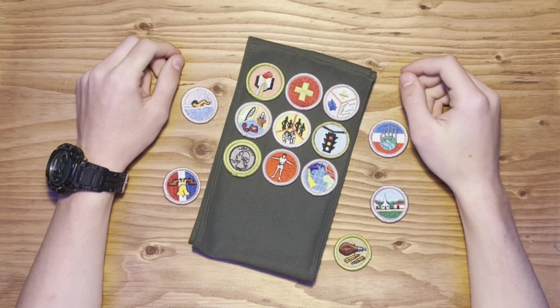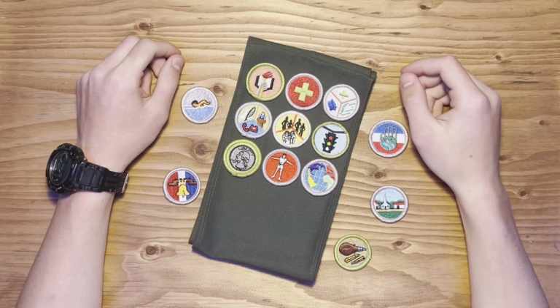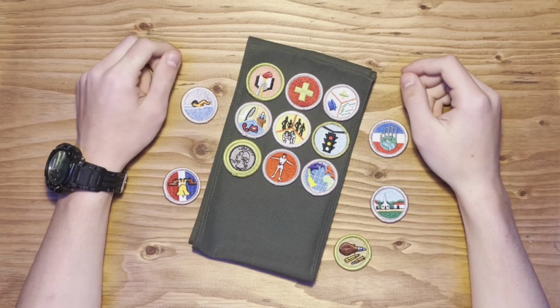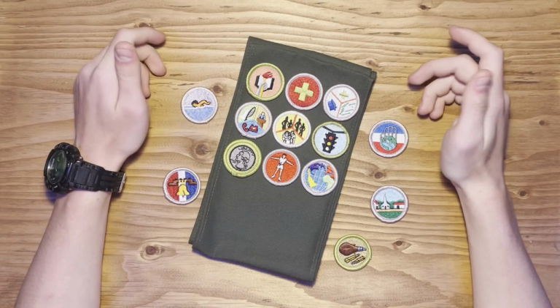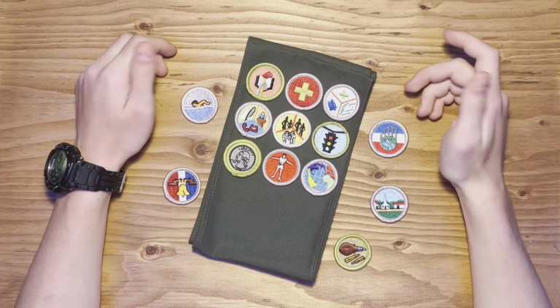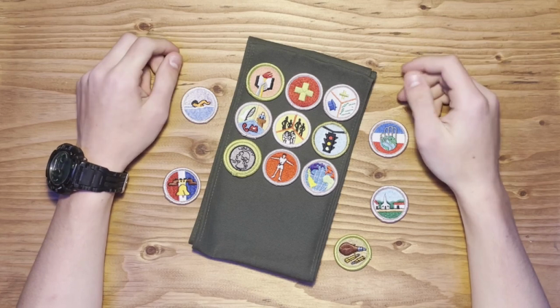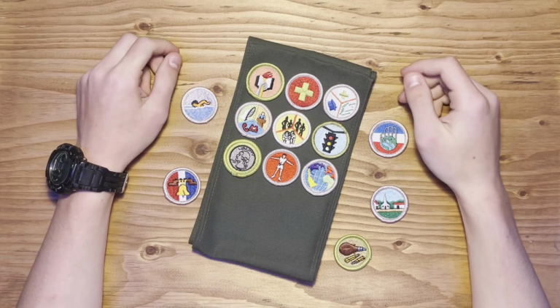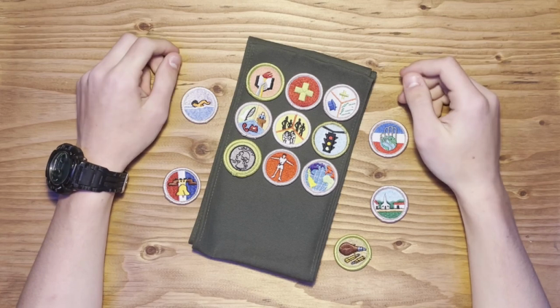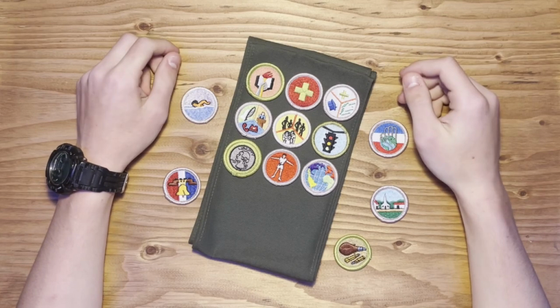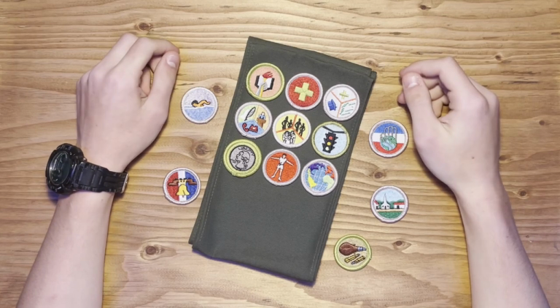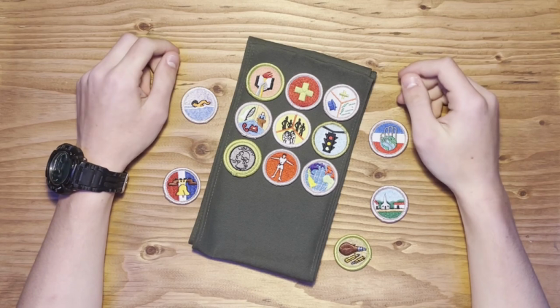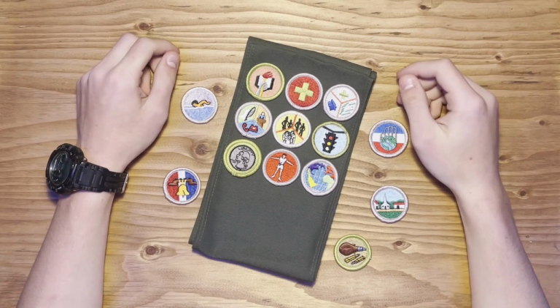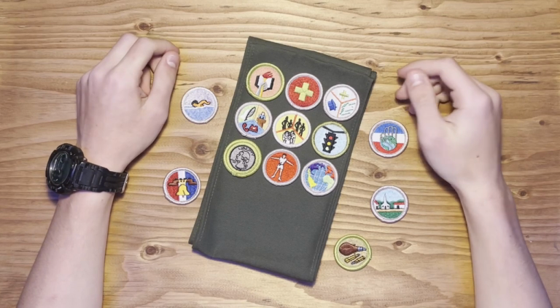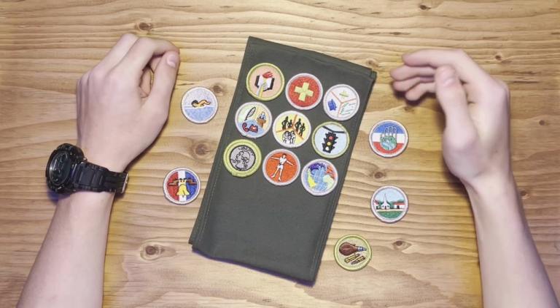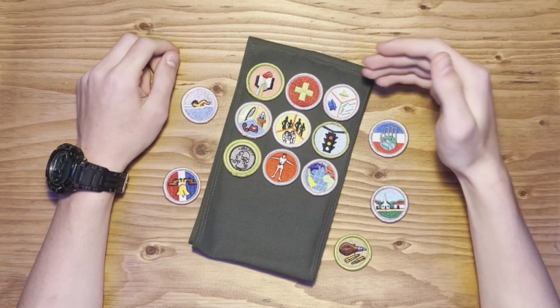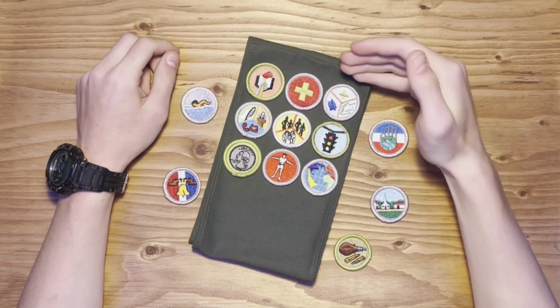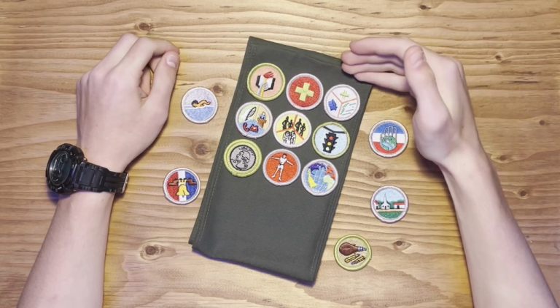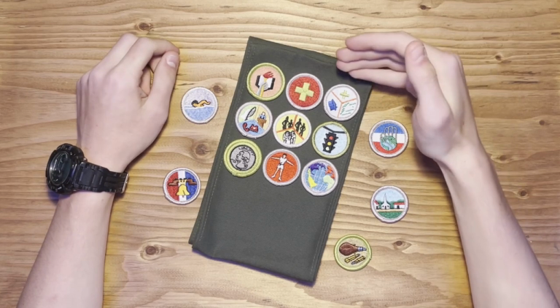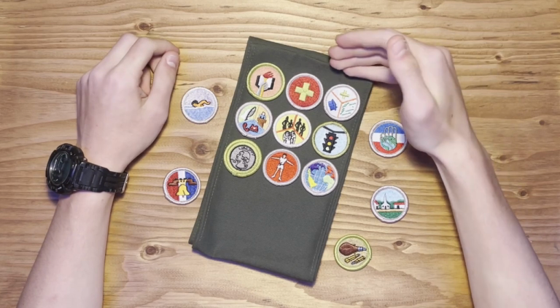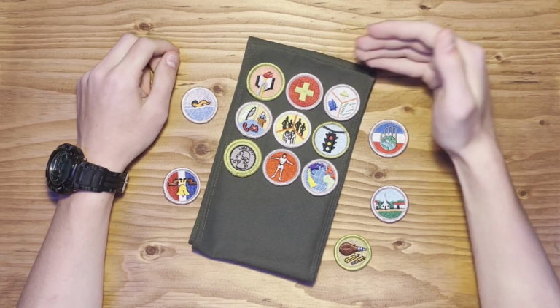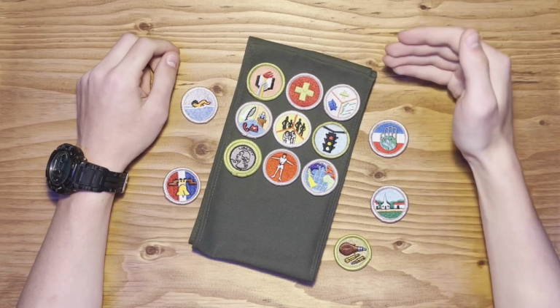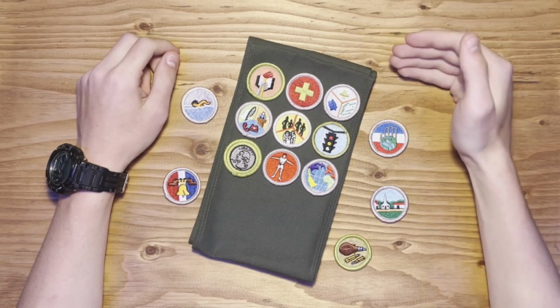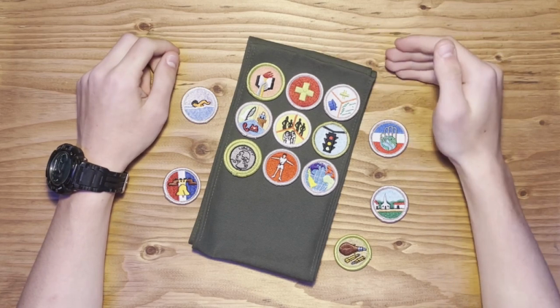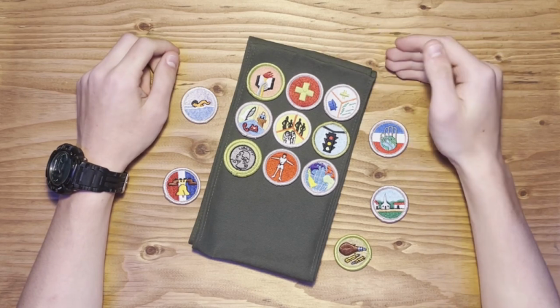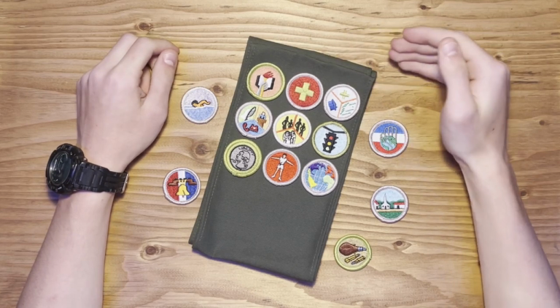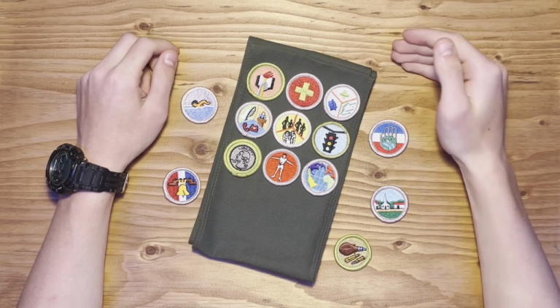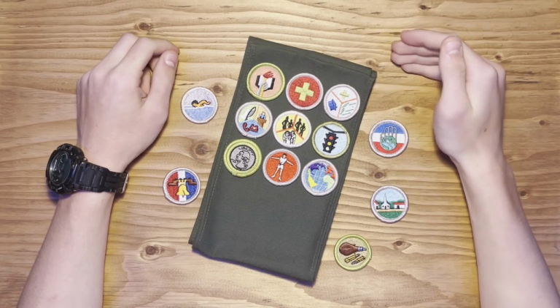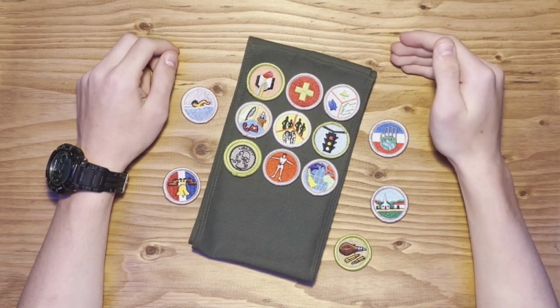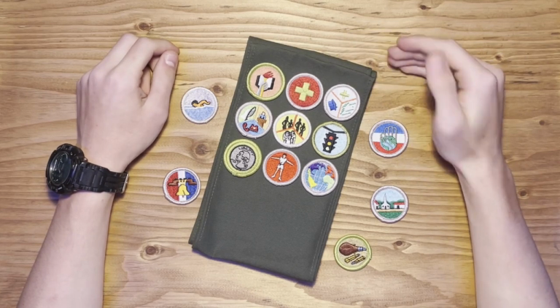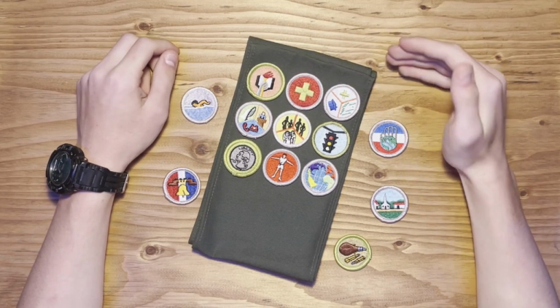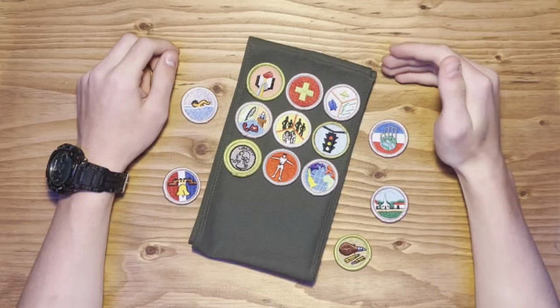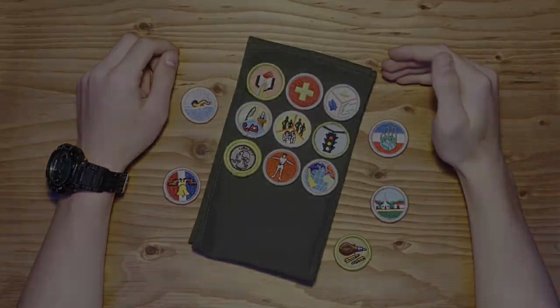Hey, welcome back to Skinny Scouter. Today we're going to be looking at placement of merit badges on your sash. Let's get started.